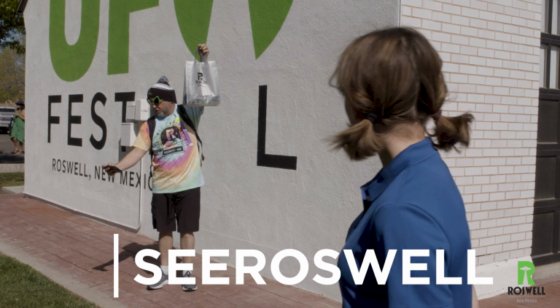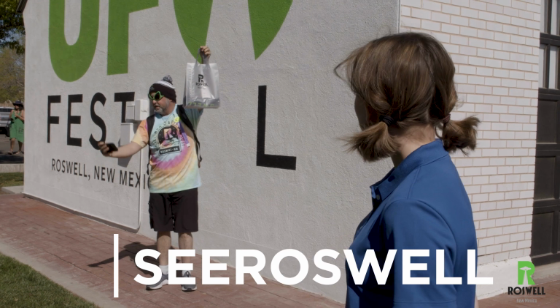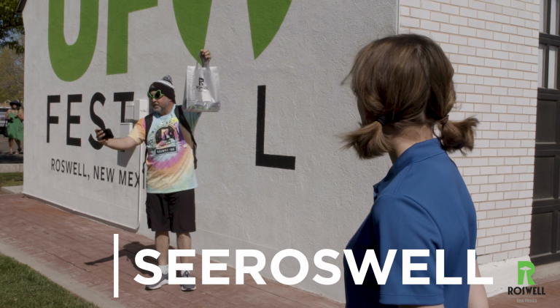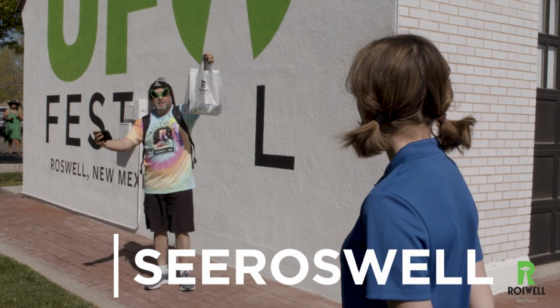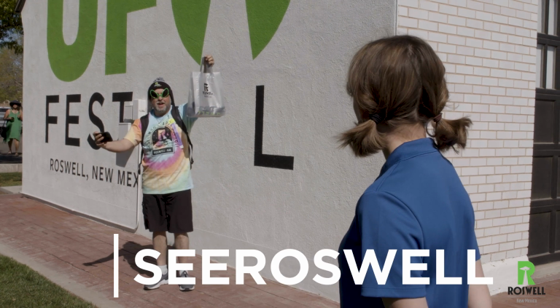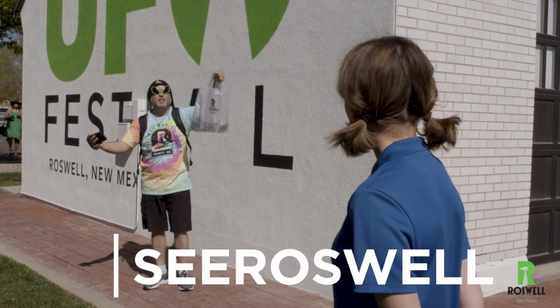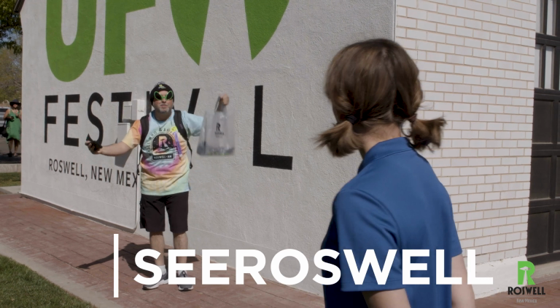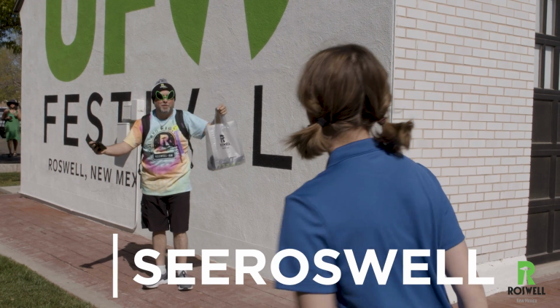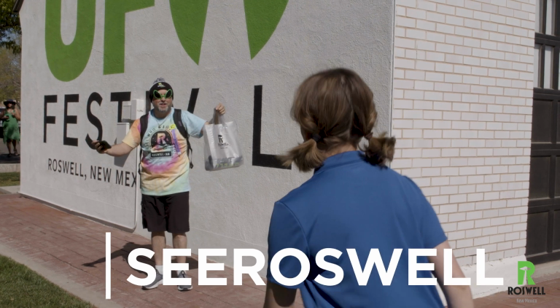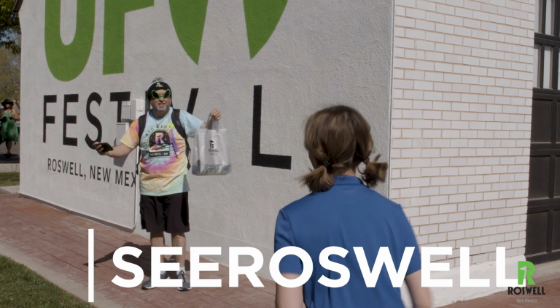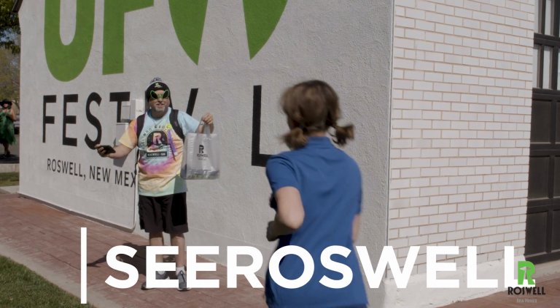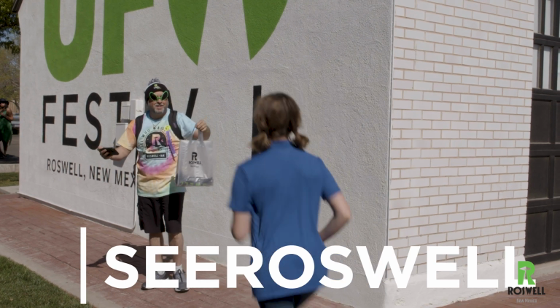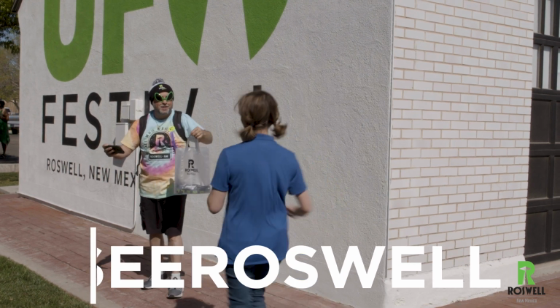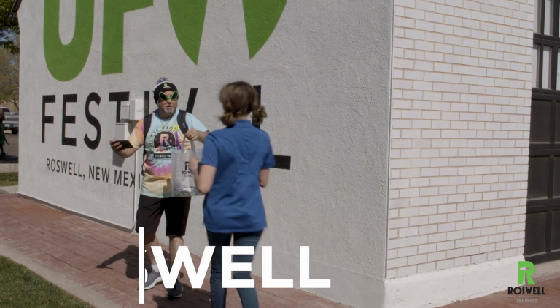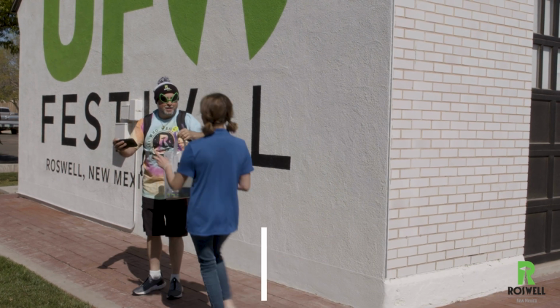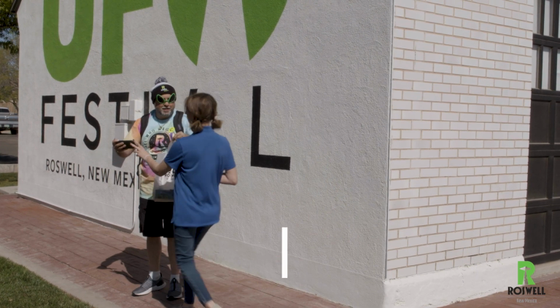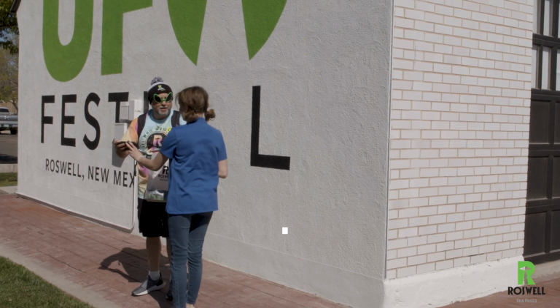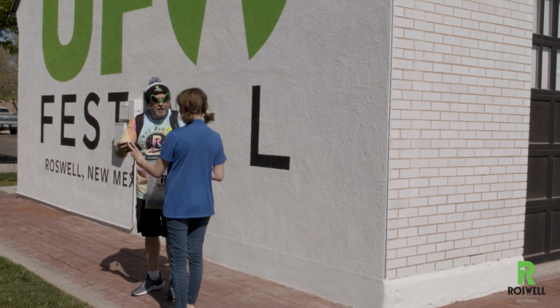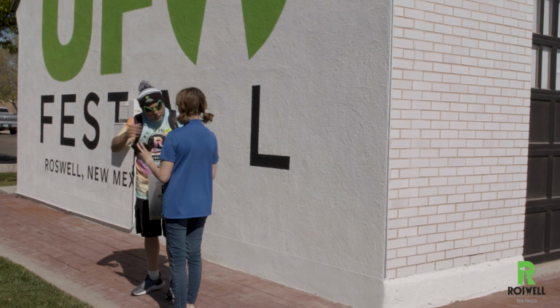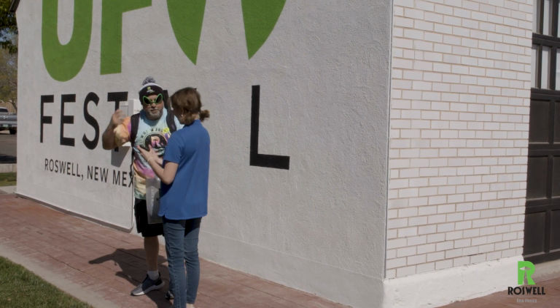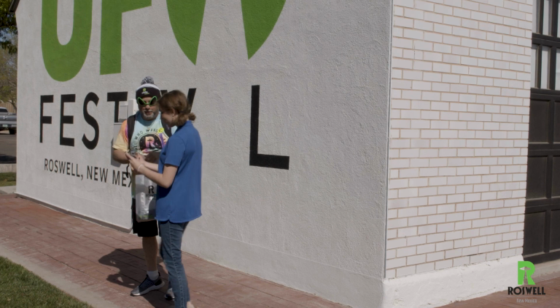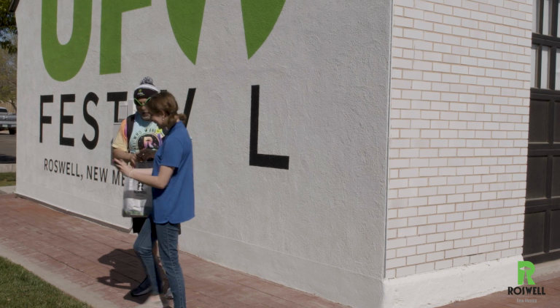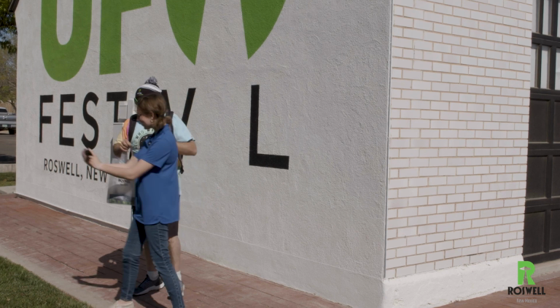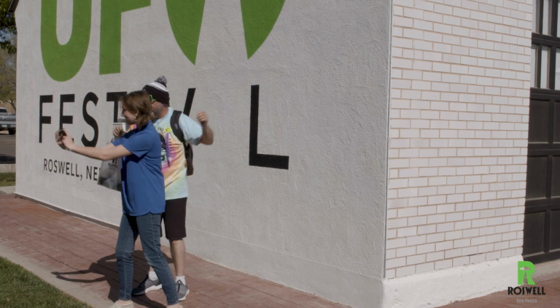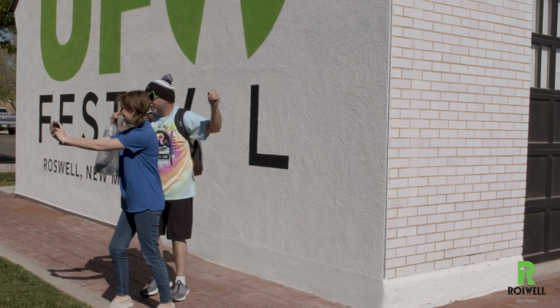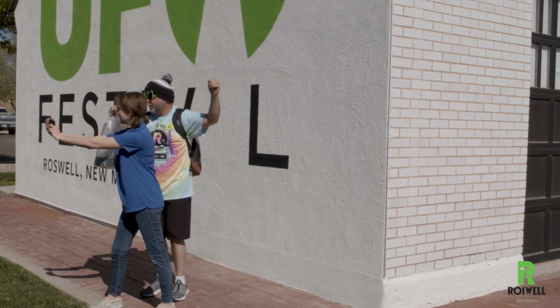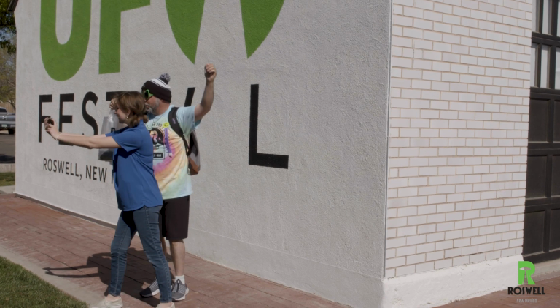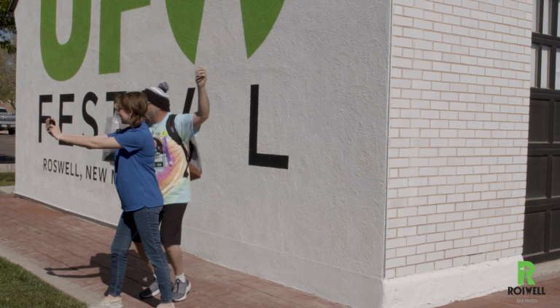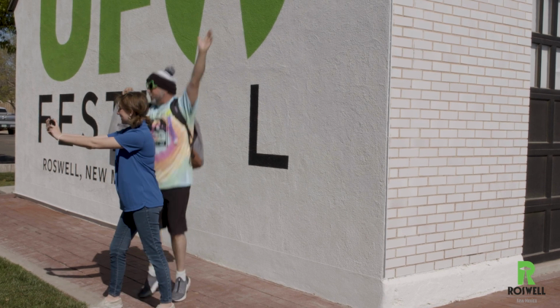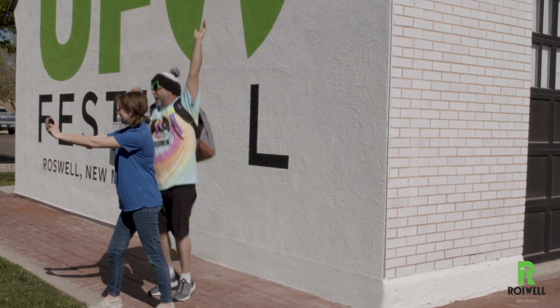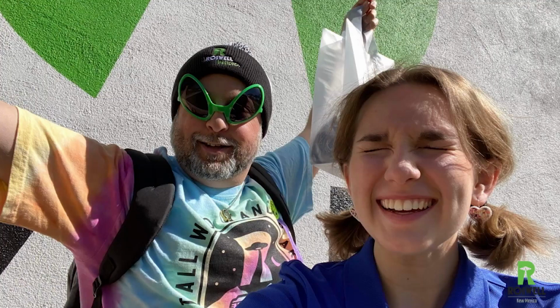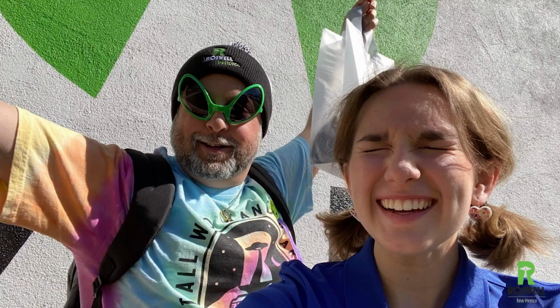Do you need some help? I'd love some. Do you want me to take it with you? Yeah, with me. All right. Ready? Roswell! Woo!